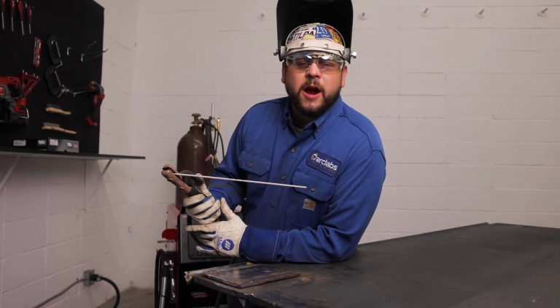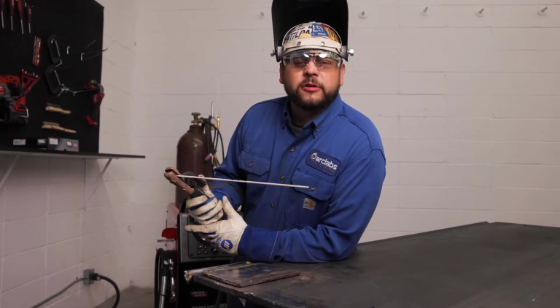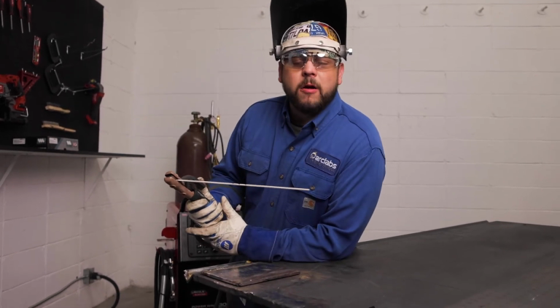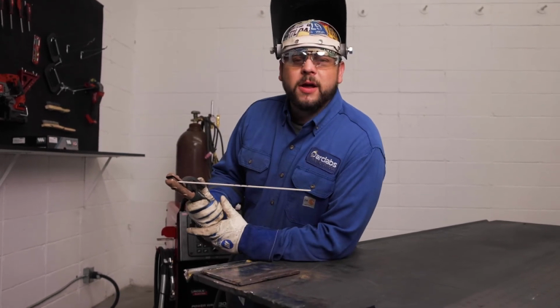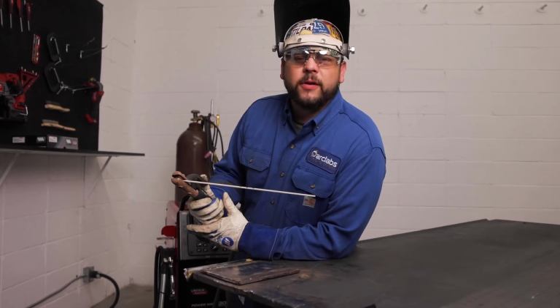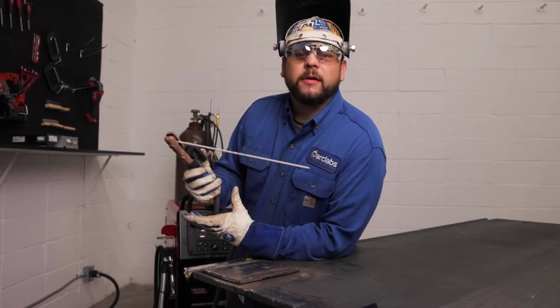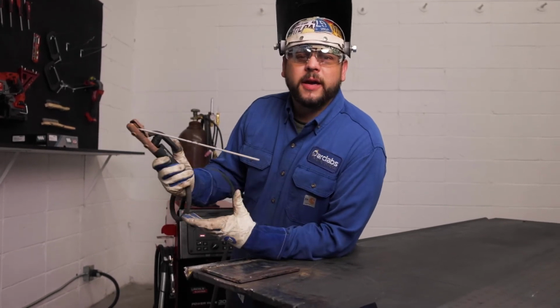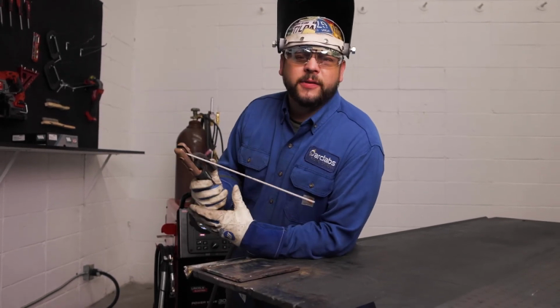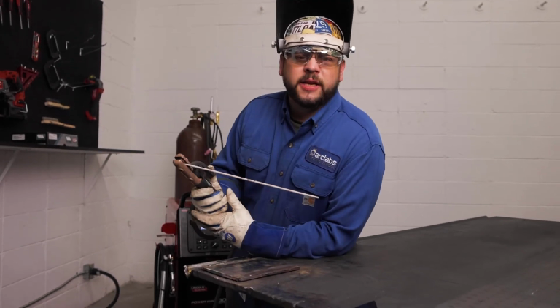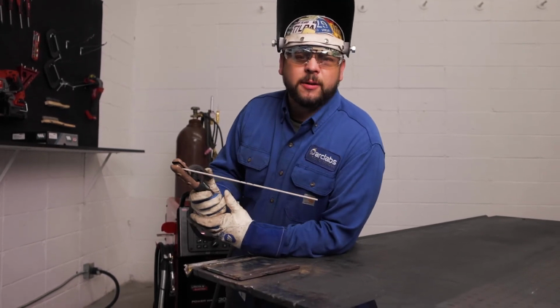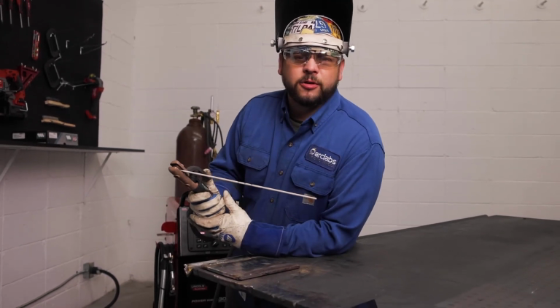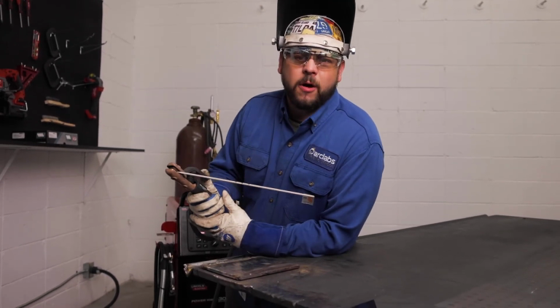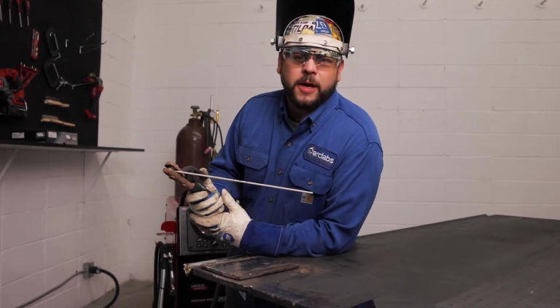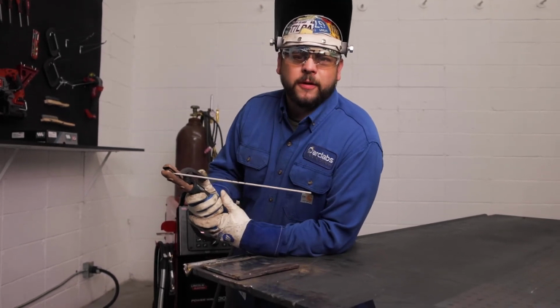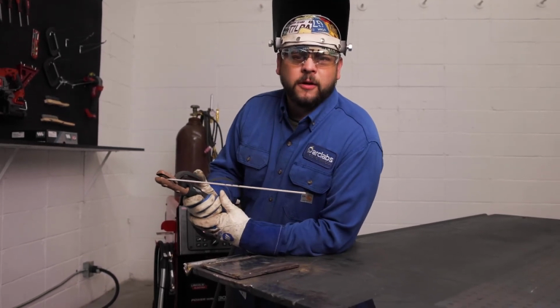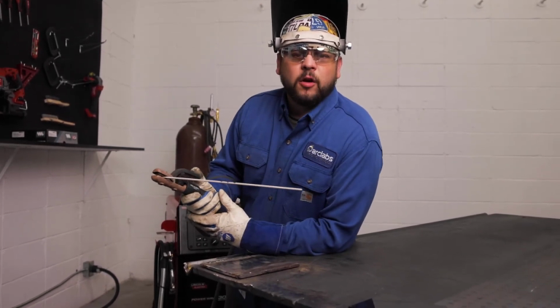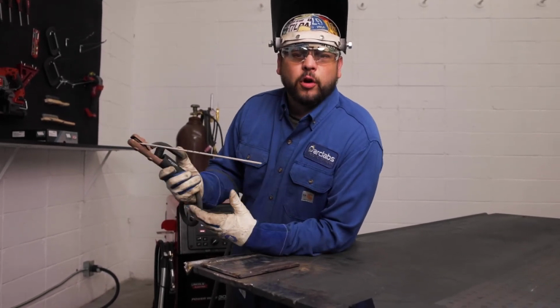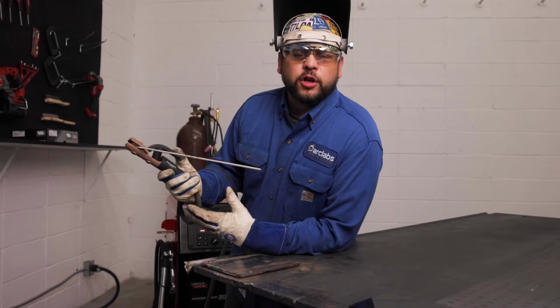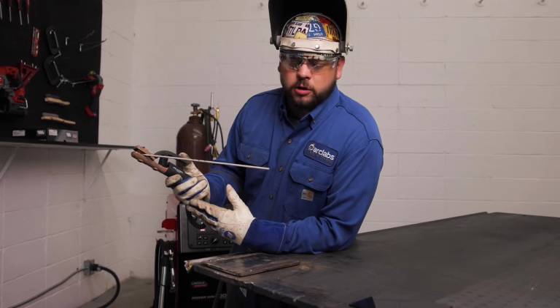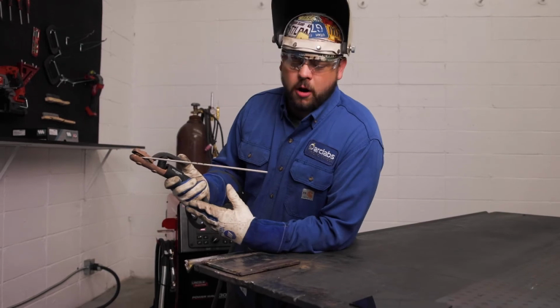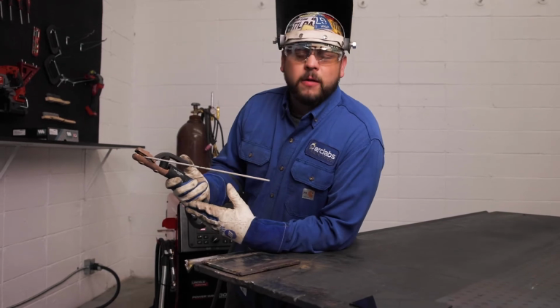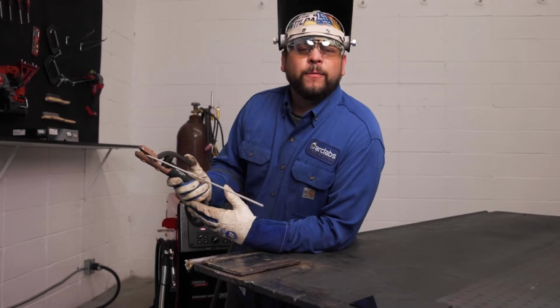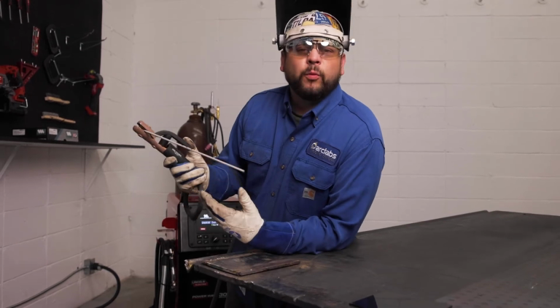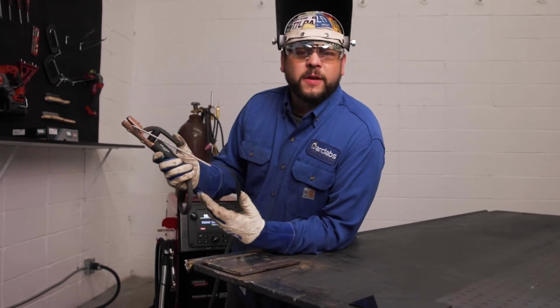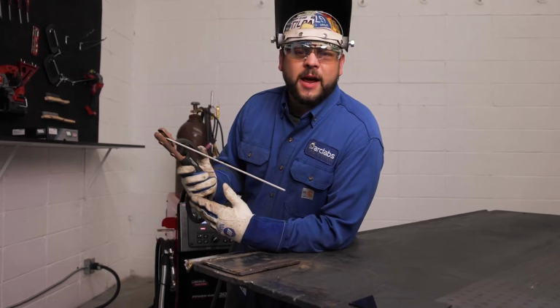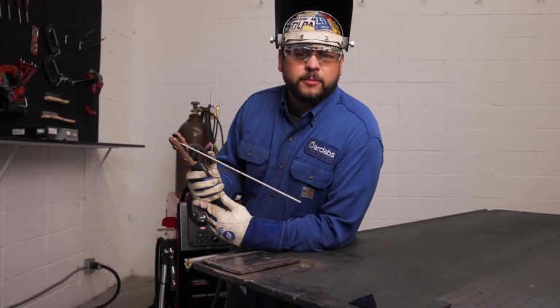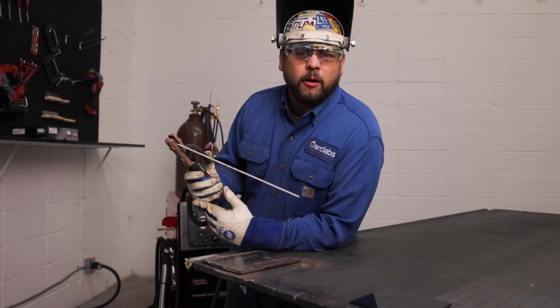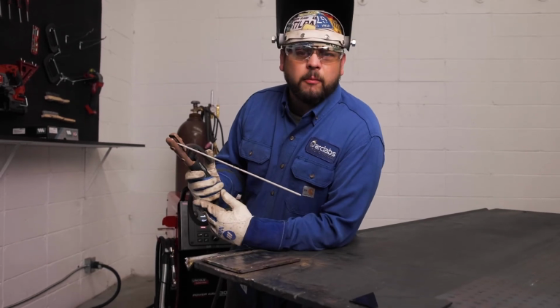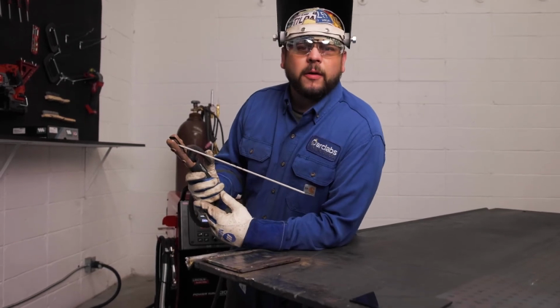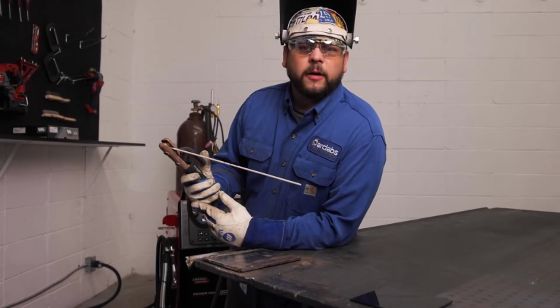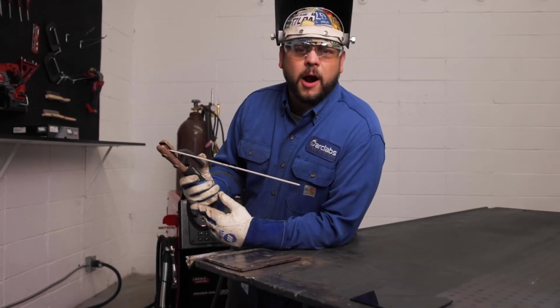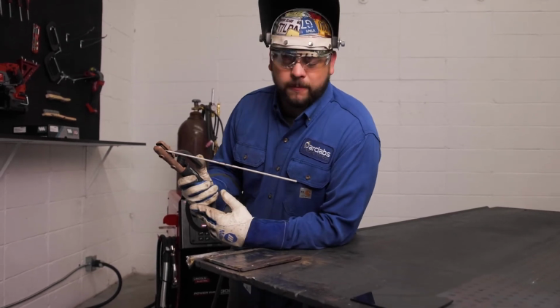Now I'm going to give you a live demonstration of how to do the scratch start method and the tap start method. We're going to start with the tap start method.